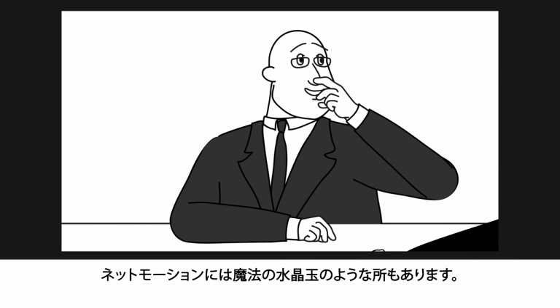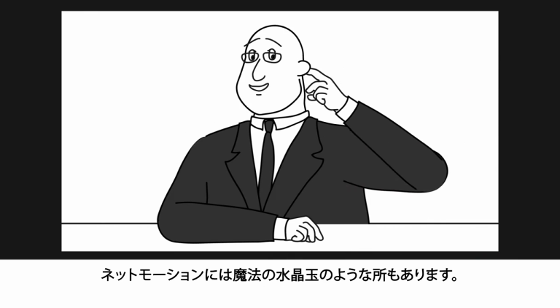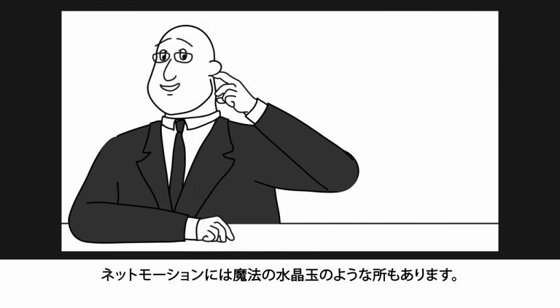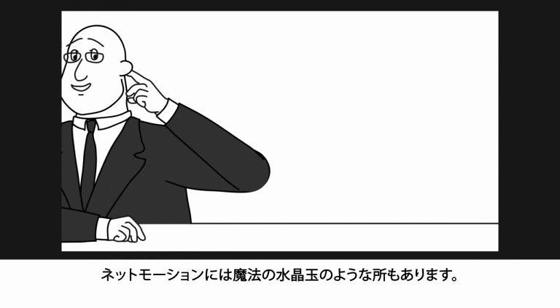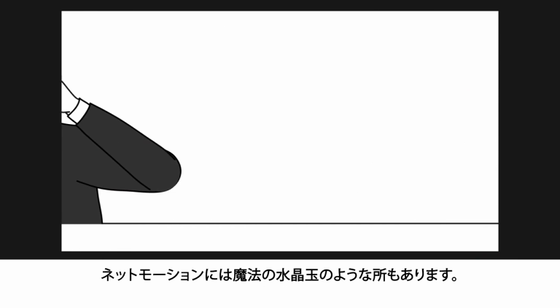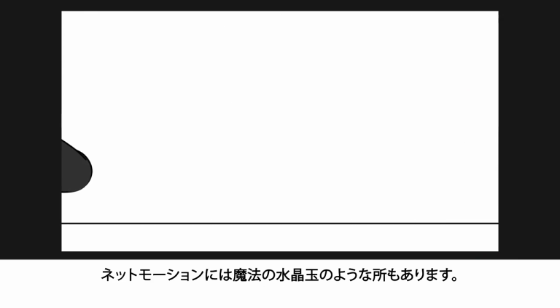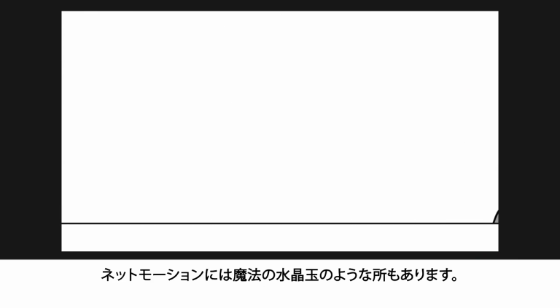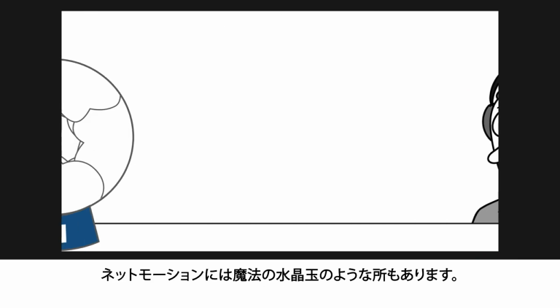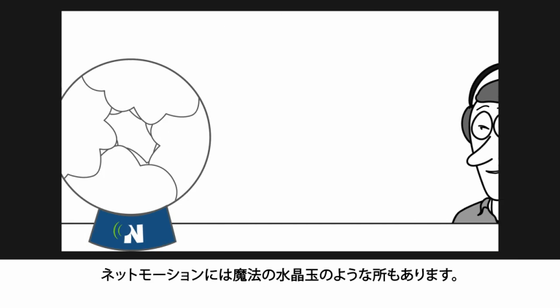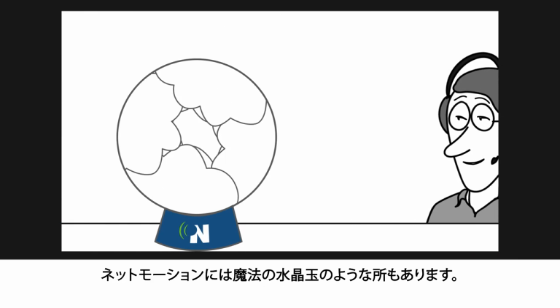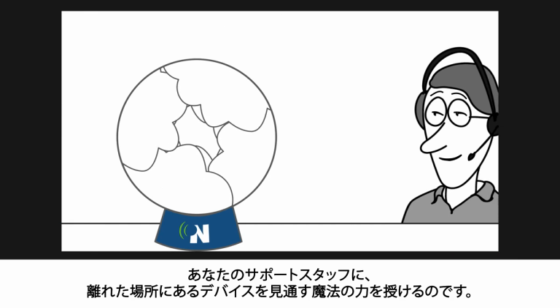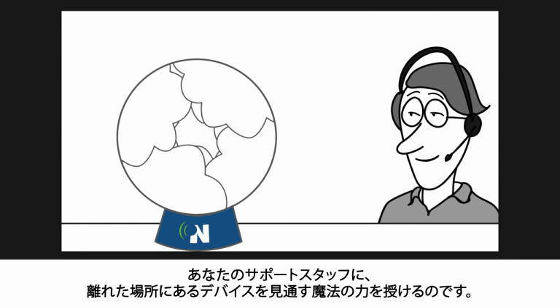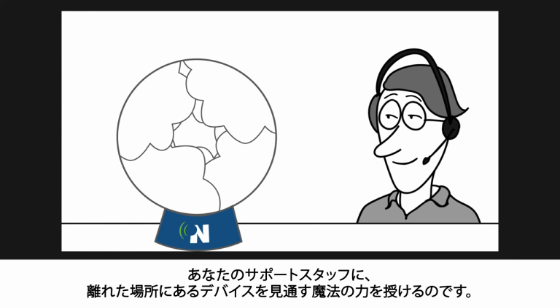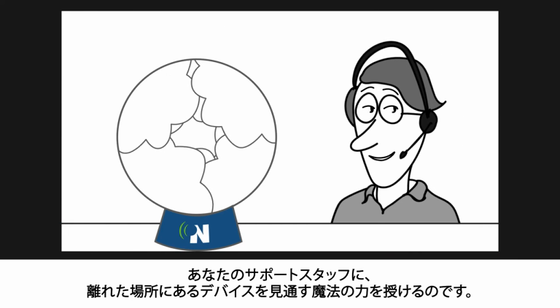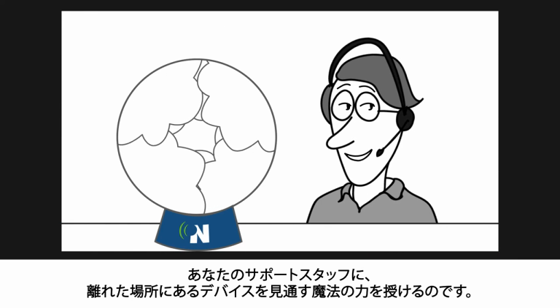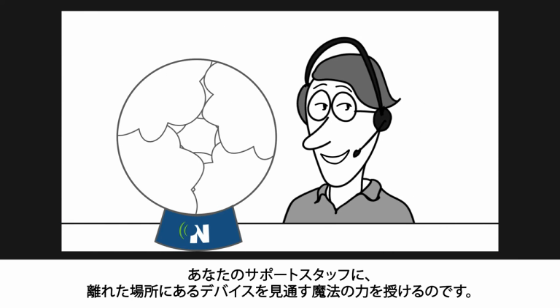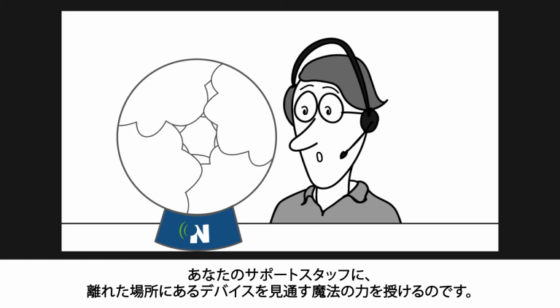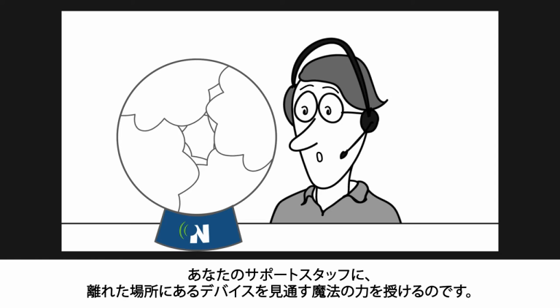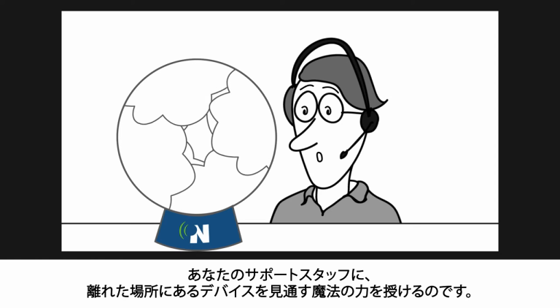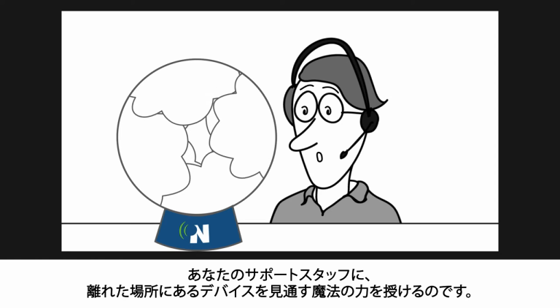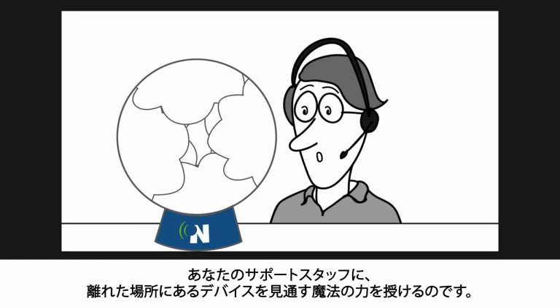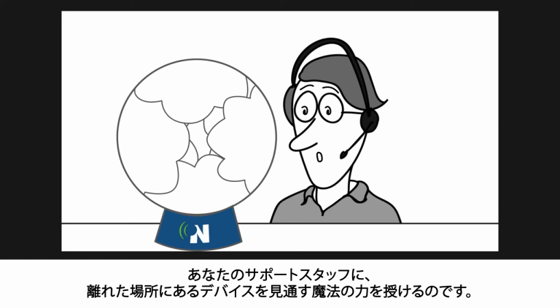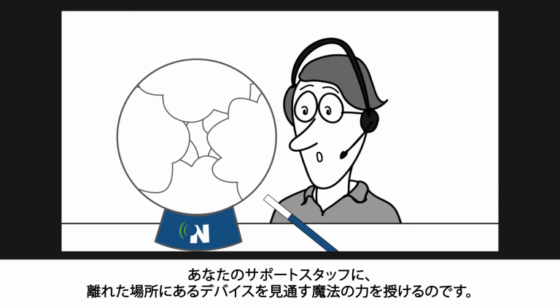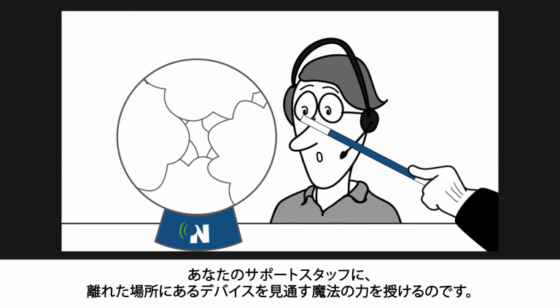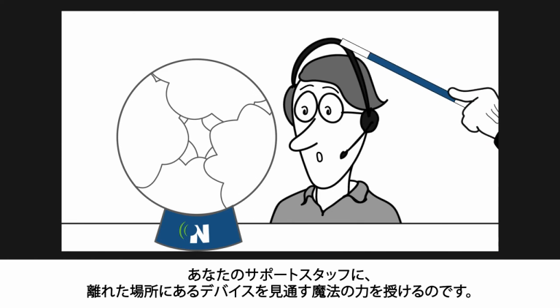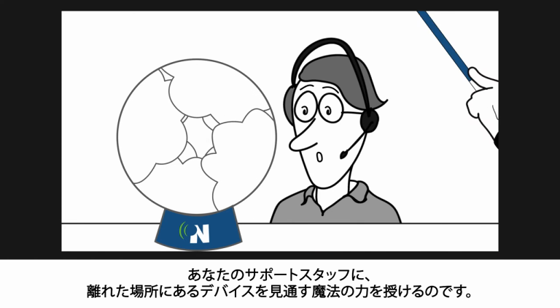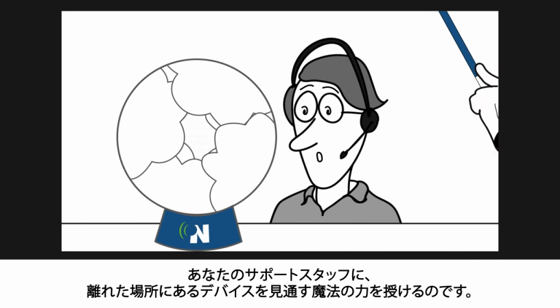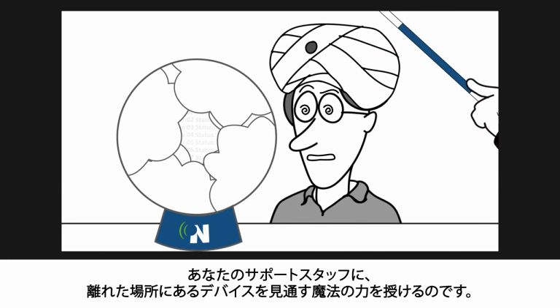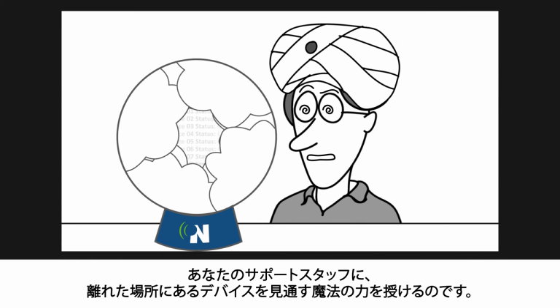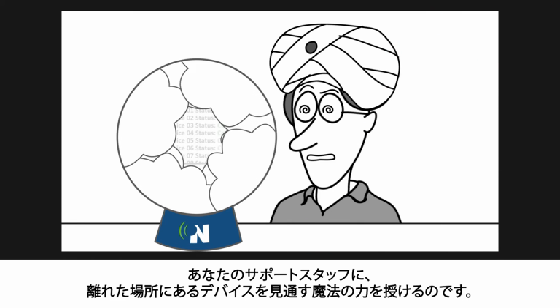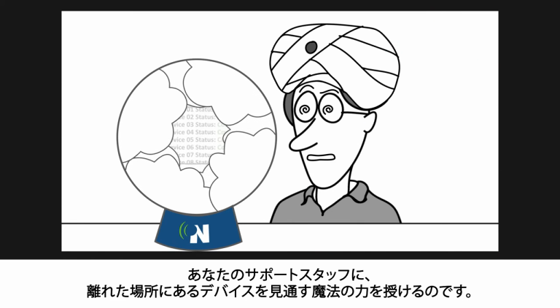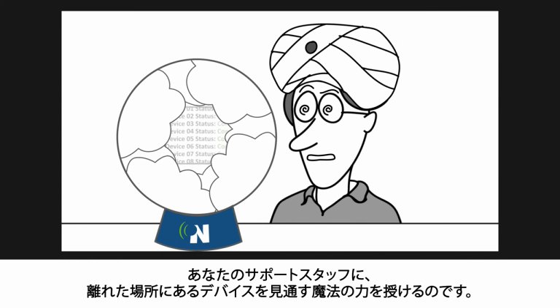NetMotion is also like a crystal ball, considering it gives your support staff a seemingly otherworldly ability to see into distant devices.